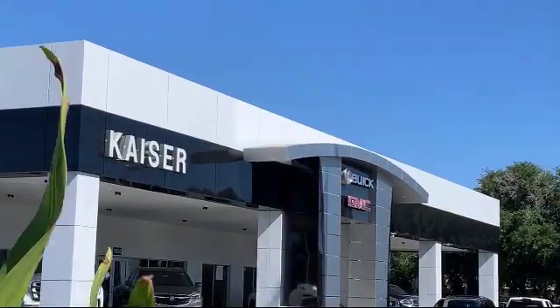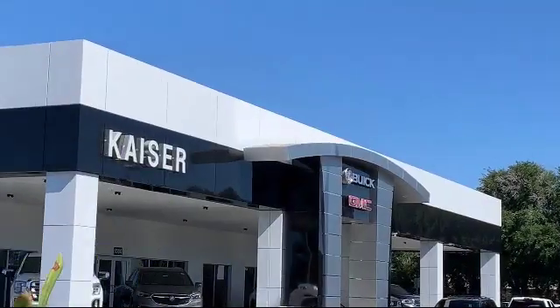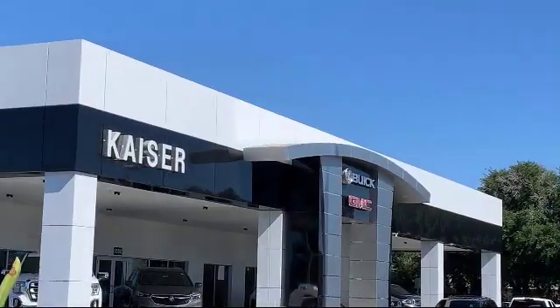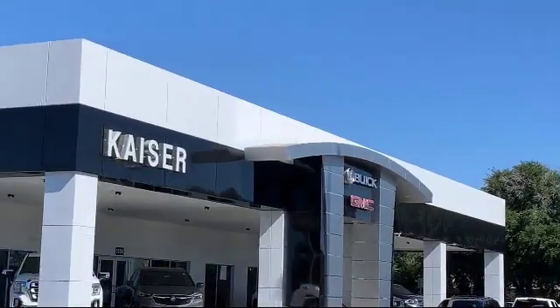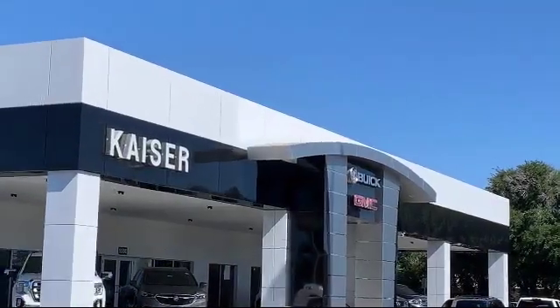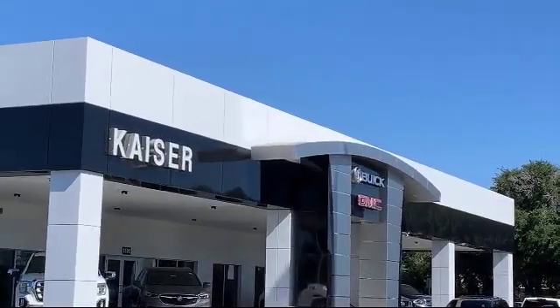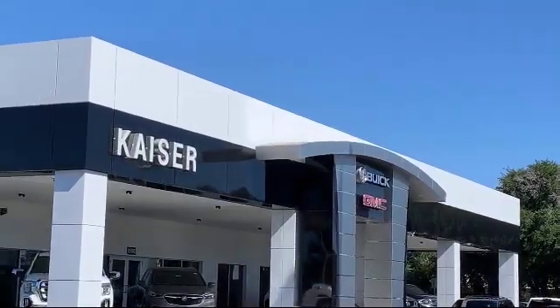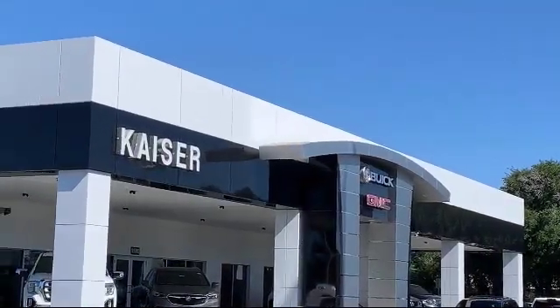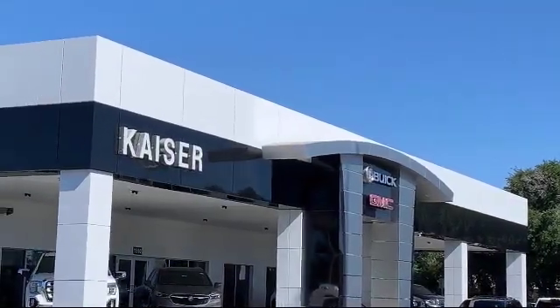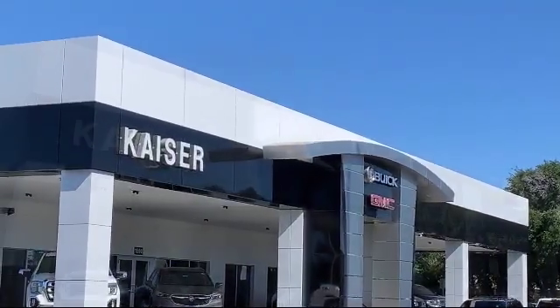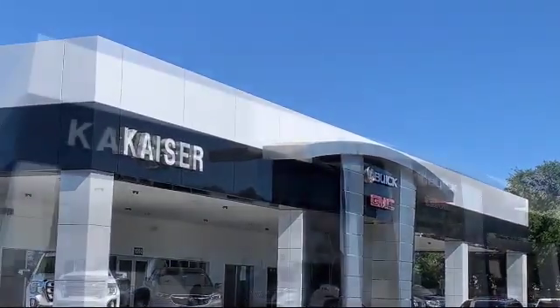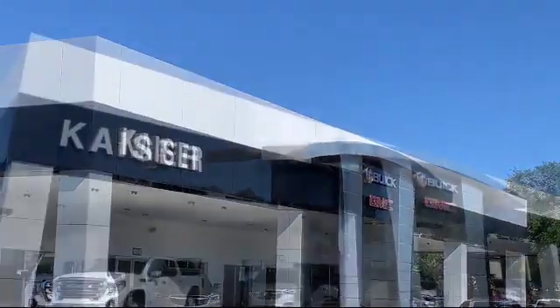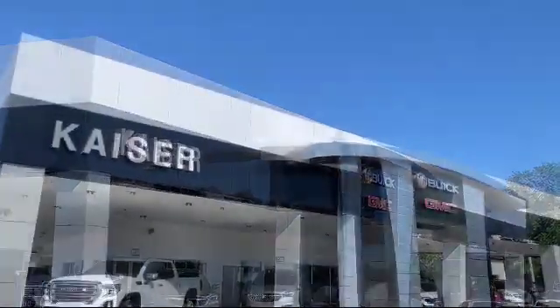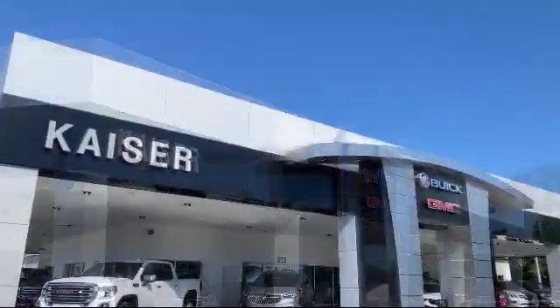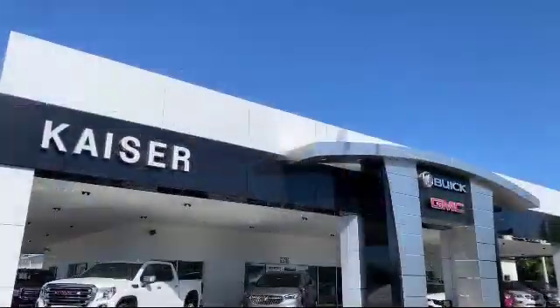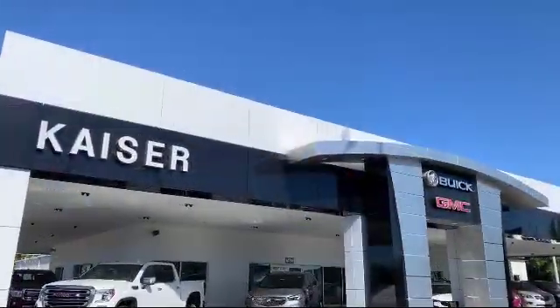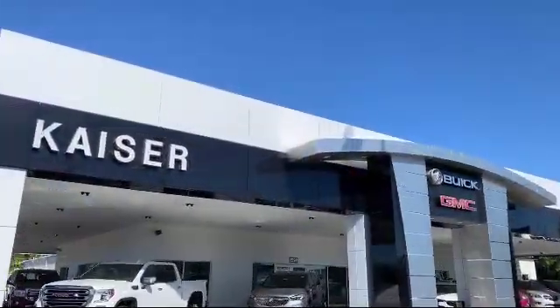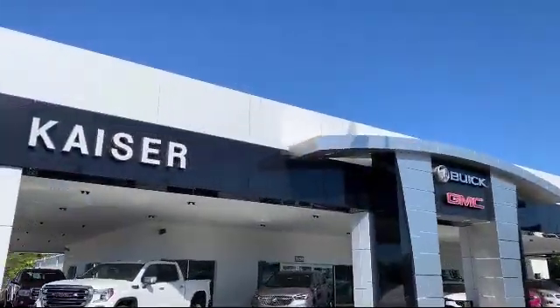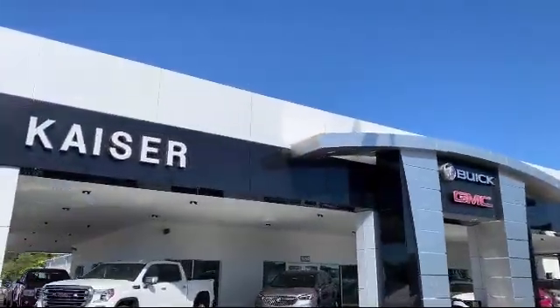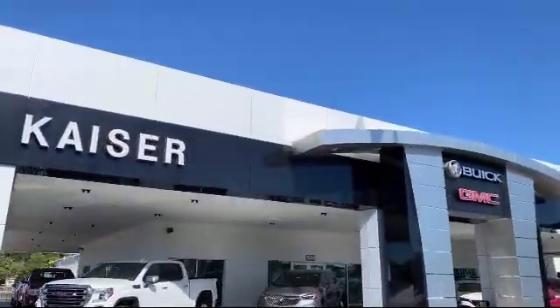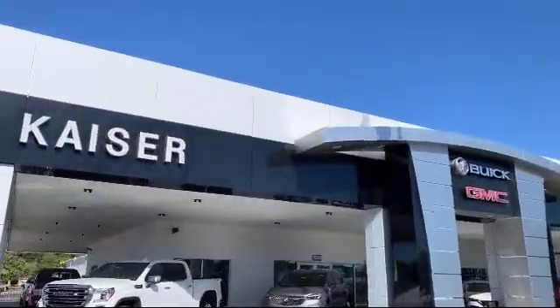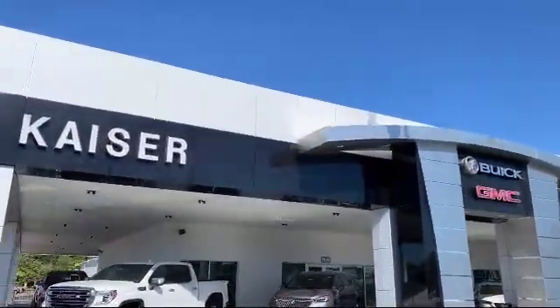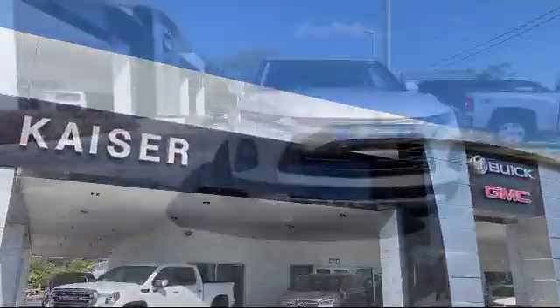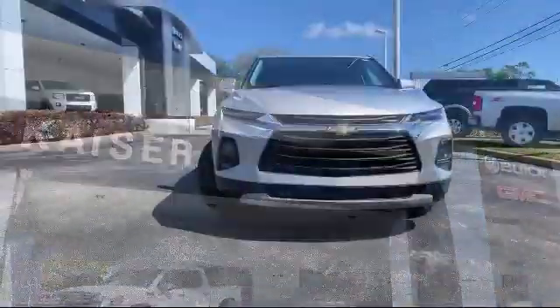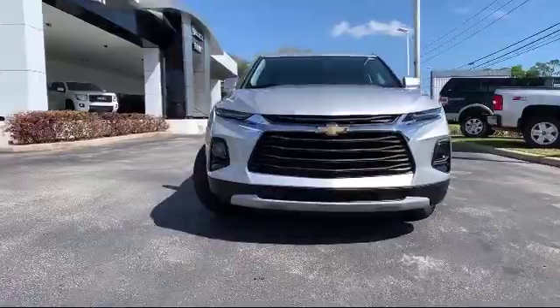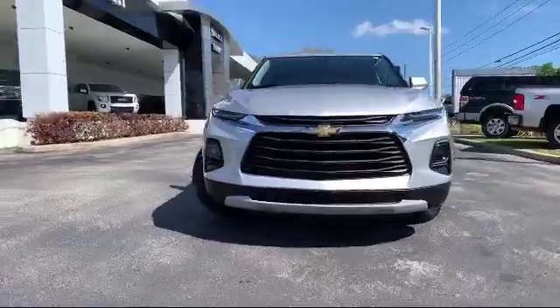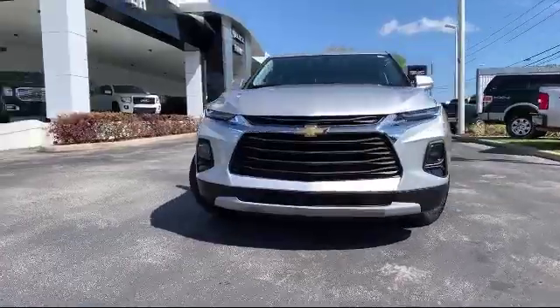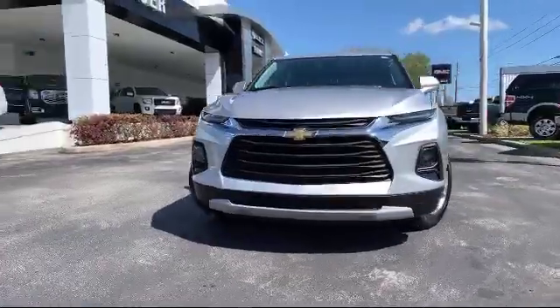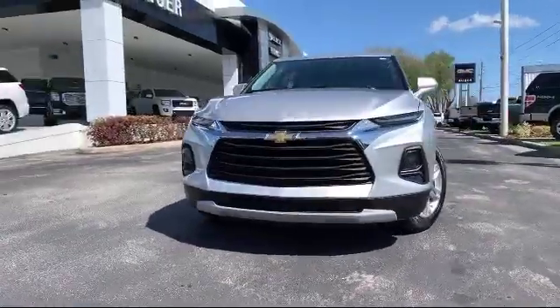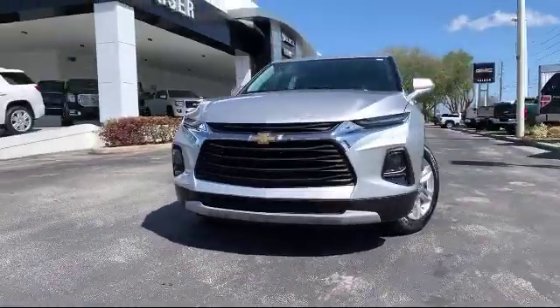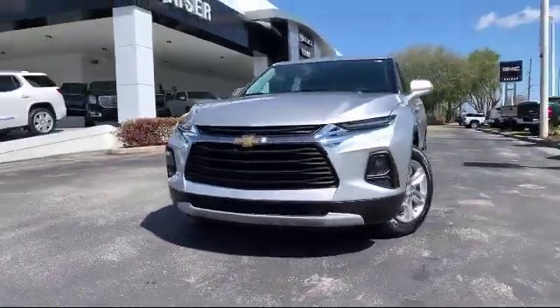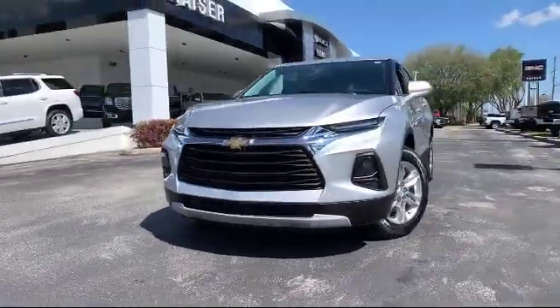Welcome to Kaiser Buick GMC Track, and here's a look at another one of our great vehicles from our inventory.